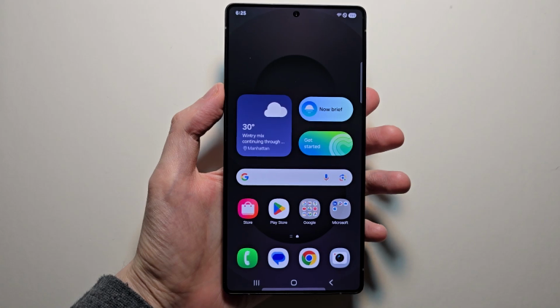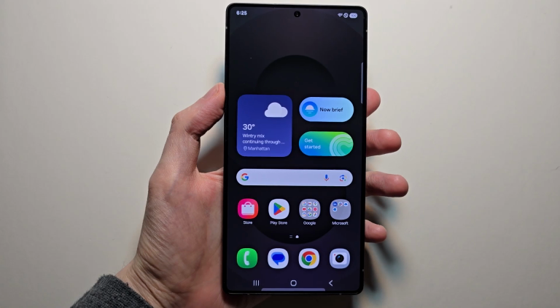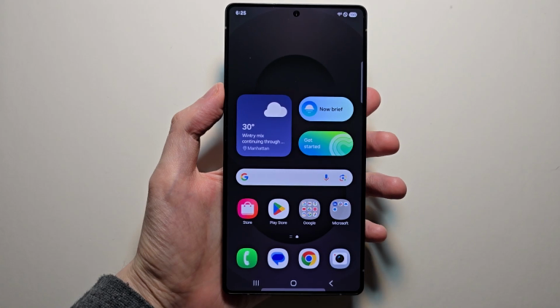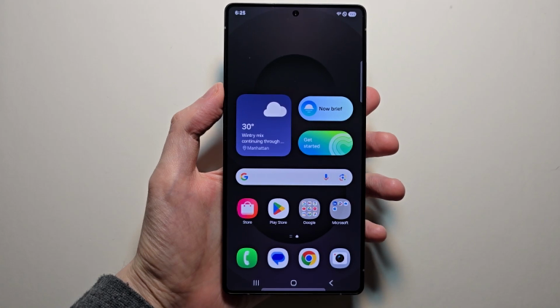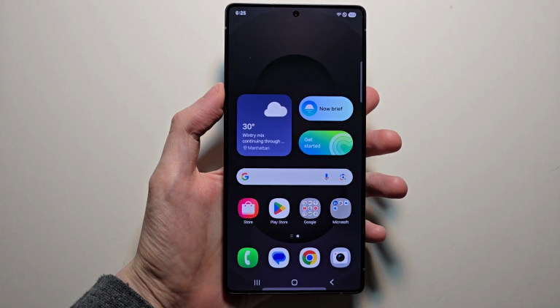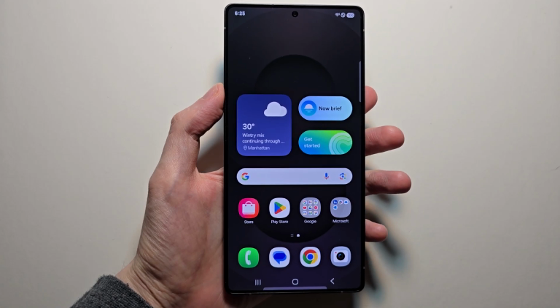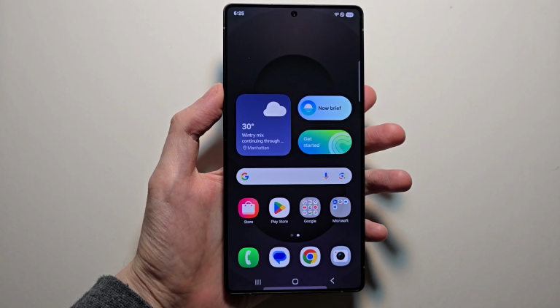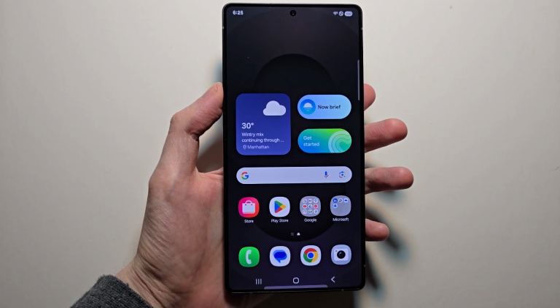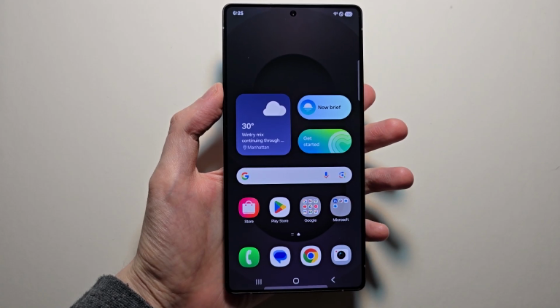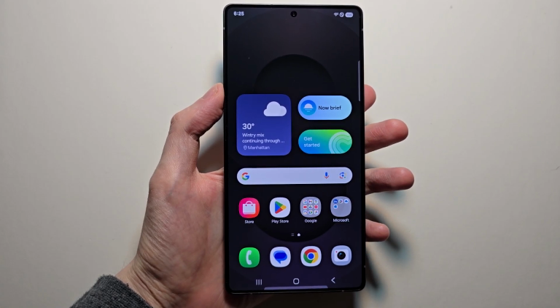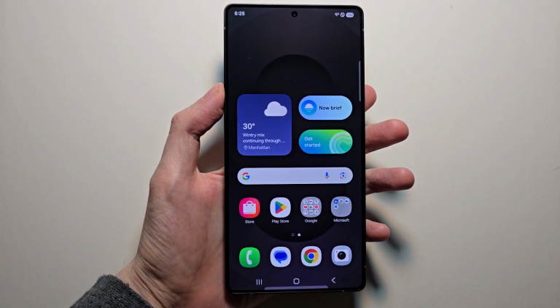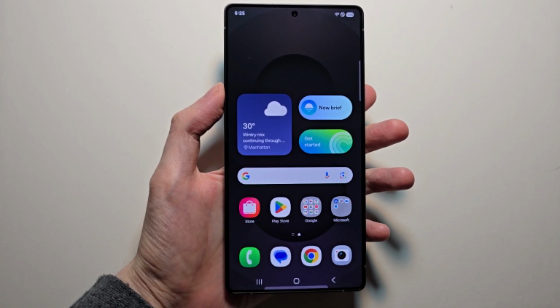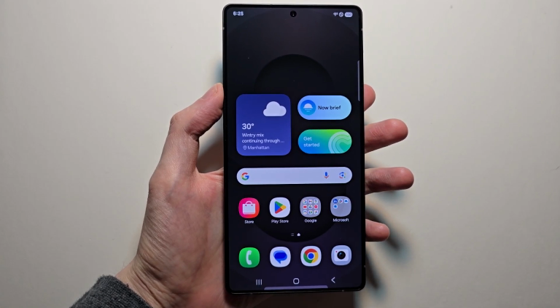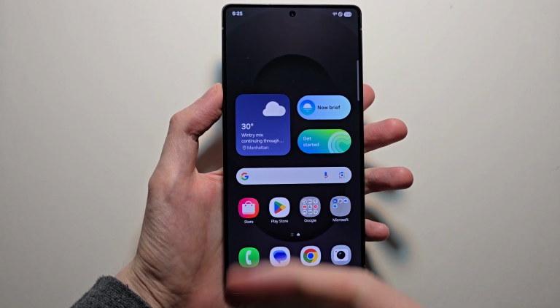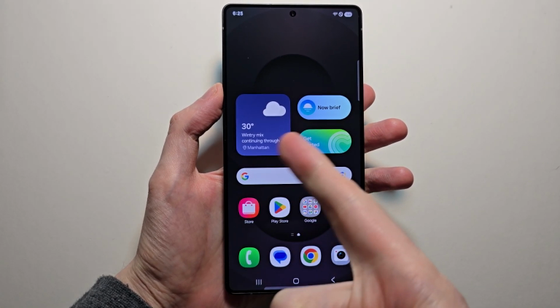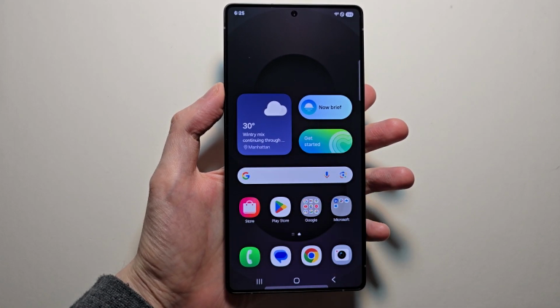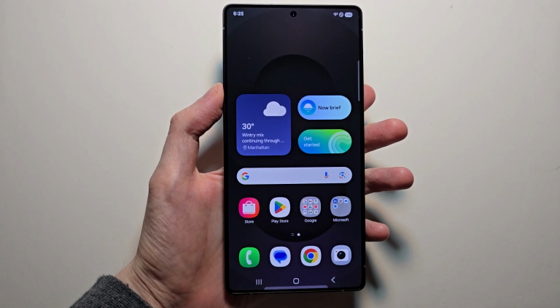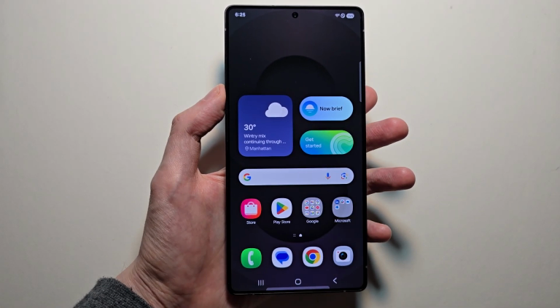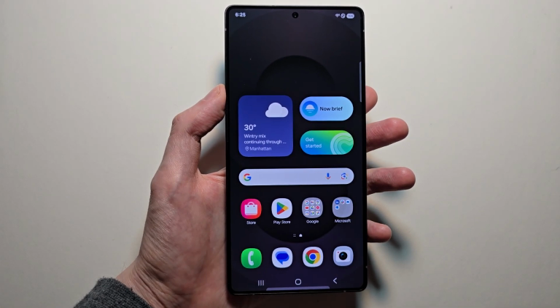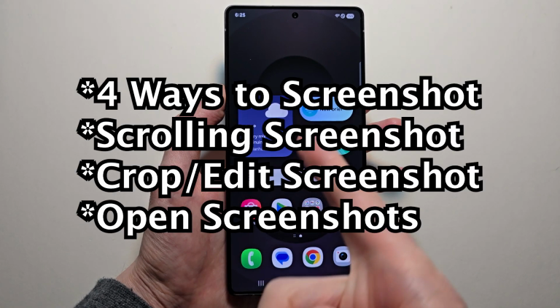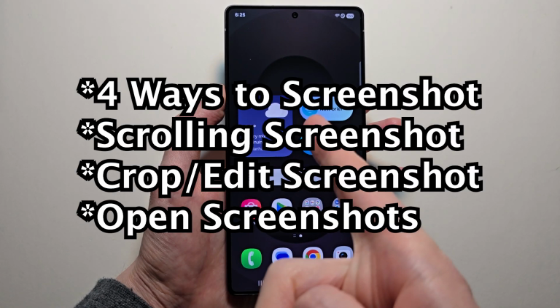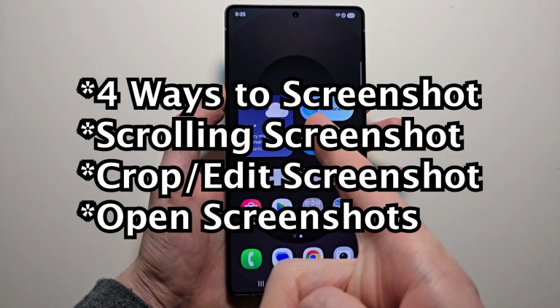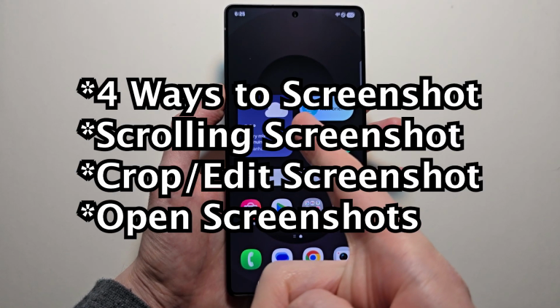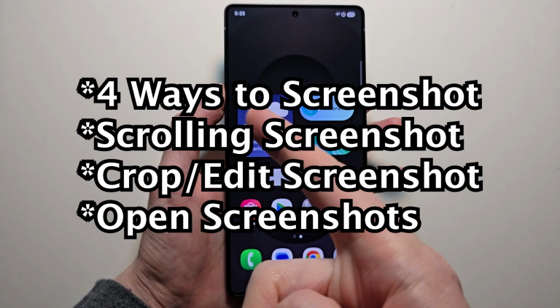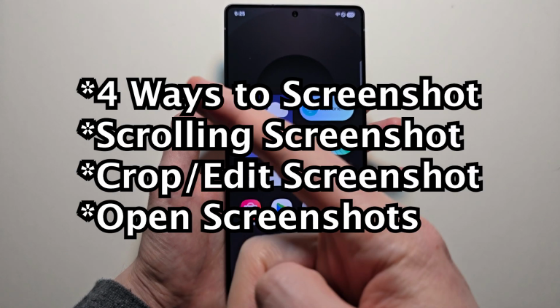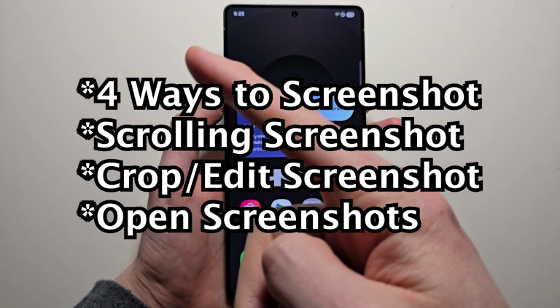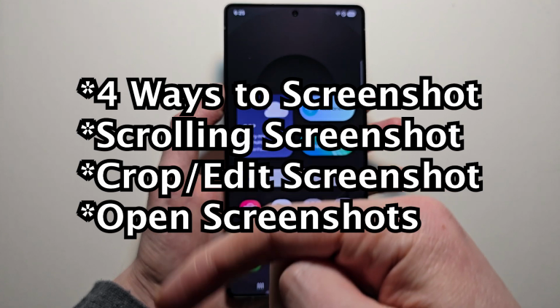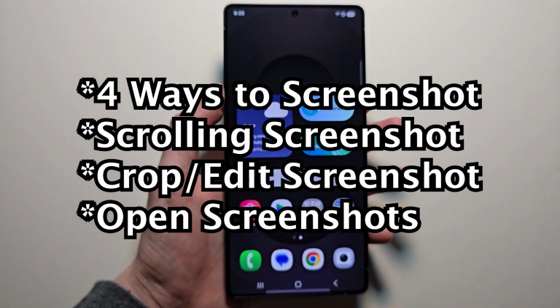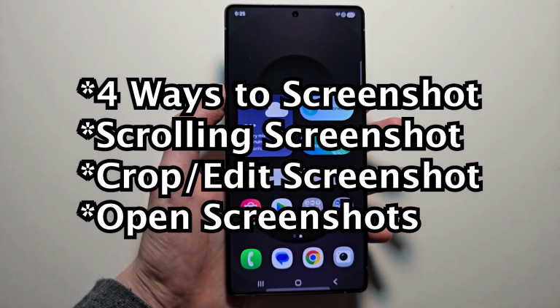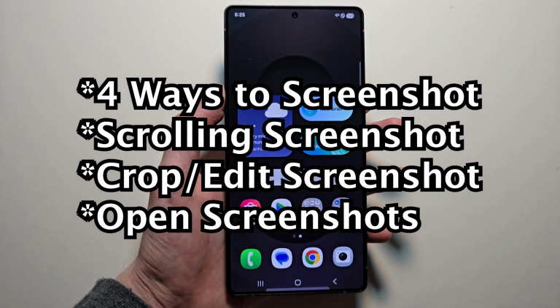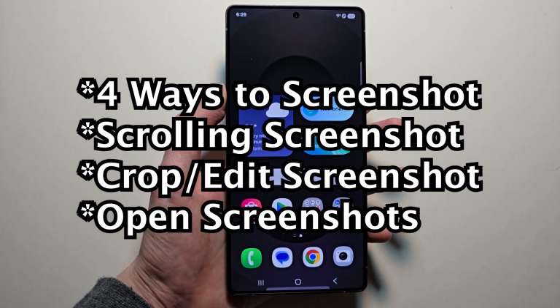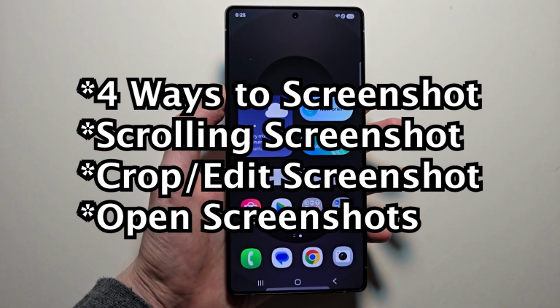Alright guys, I'm going to show you a few ways to screenshot on the Galaxy S25. I'll also show you some advanced stuff like how to edit or crop a screenshot.